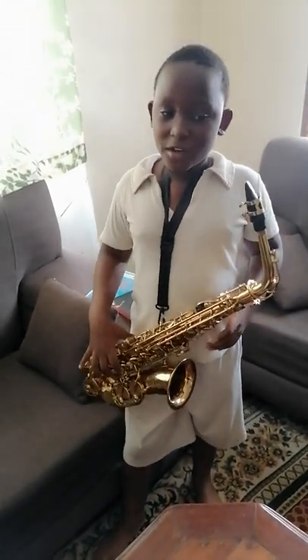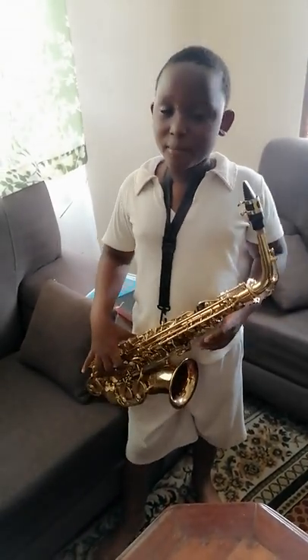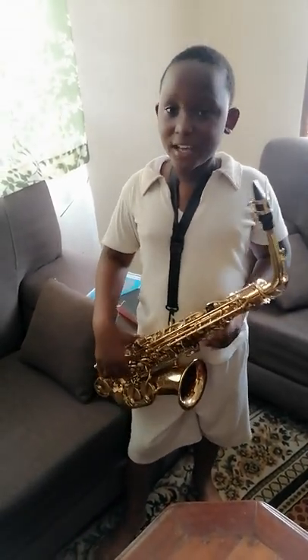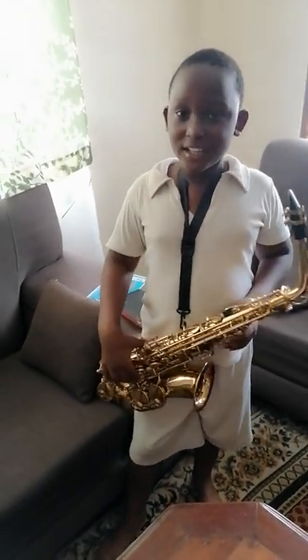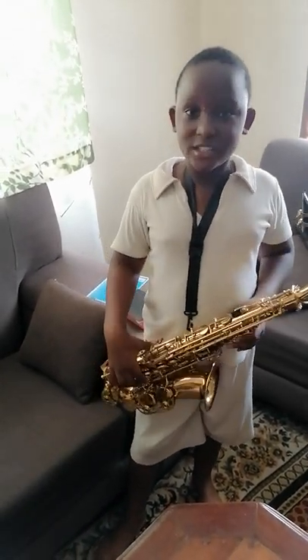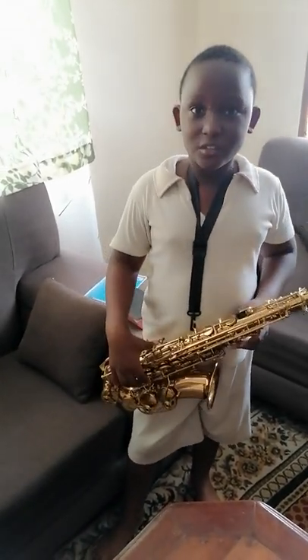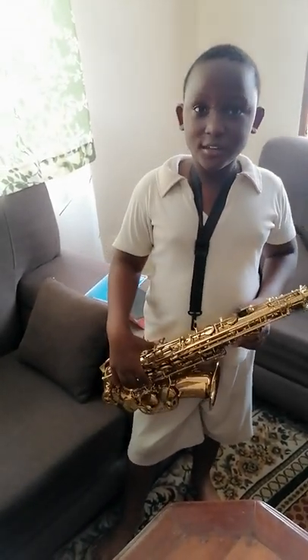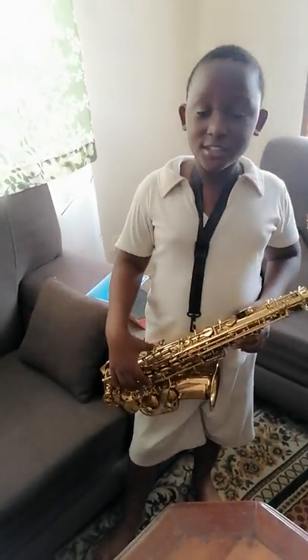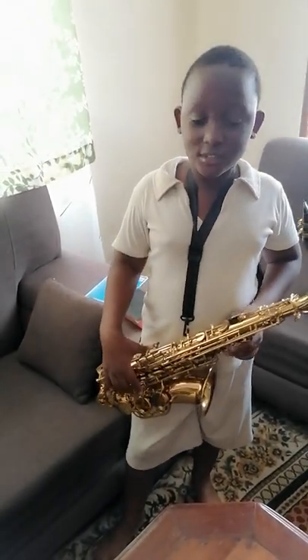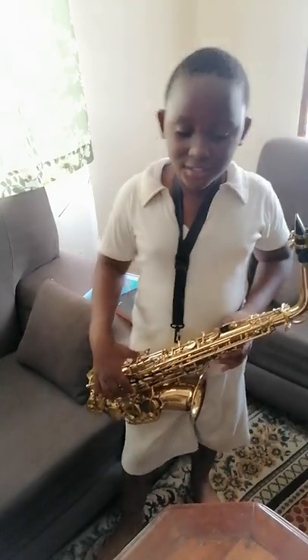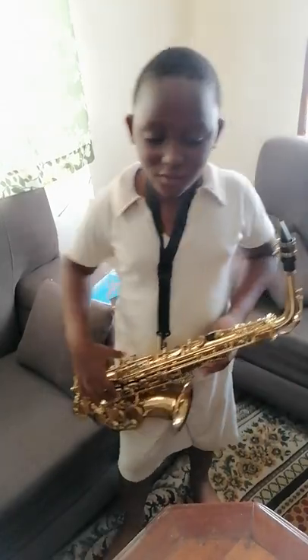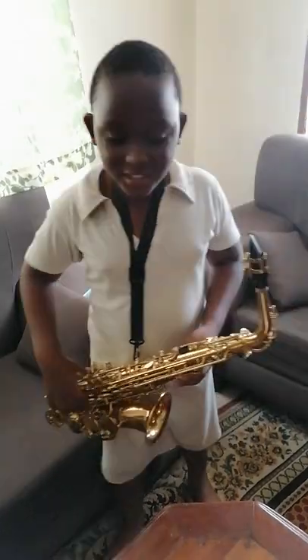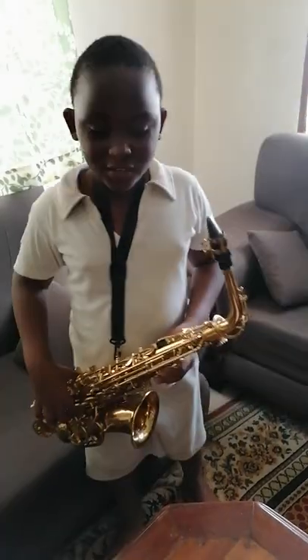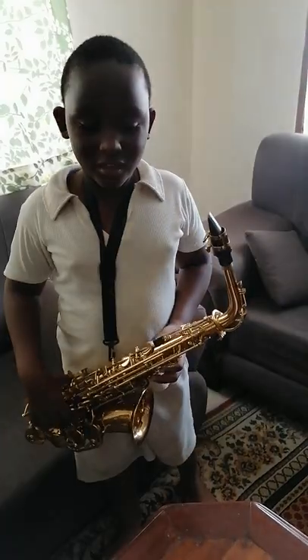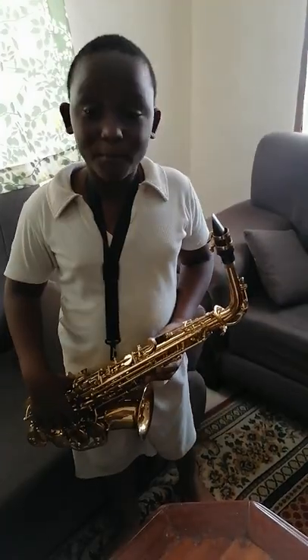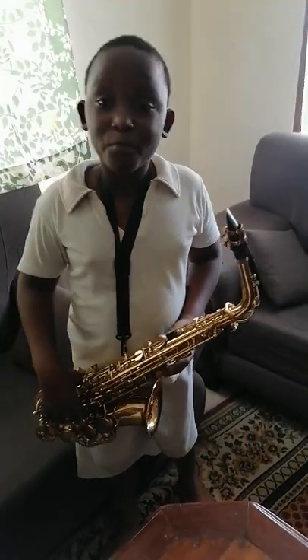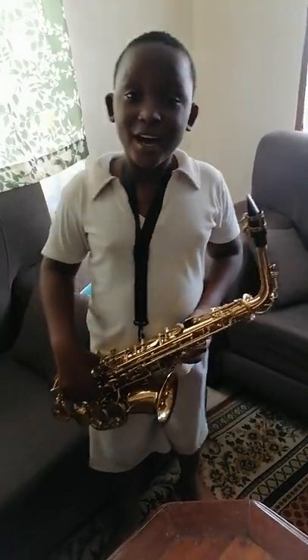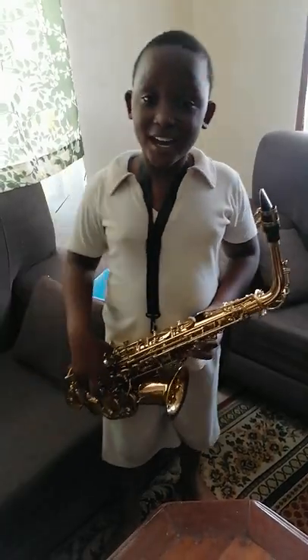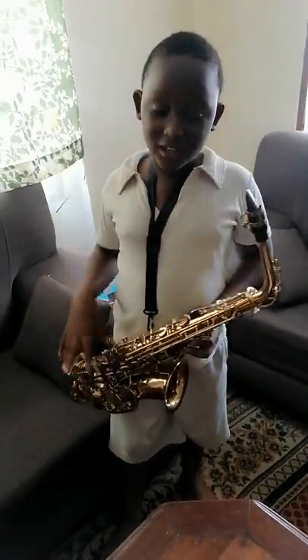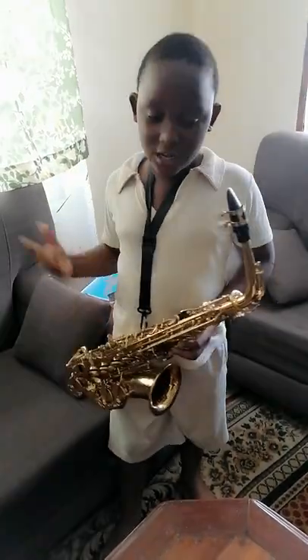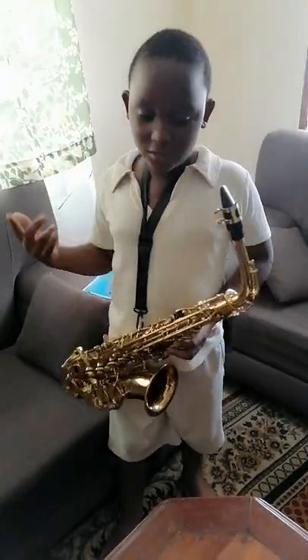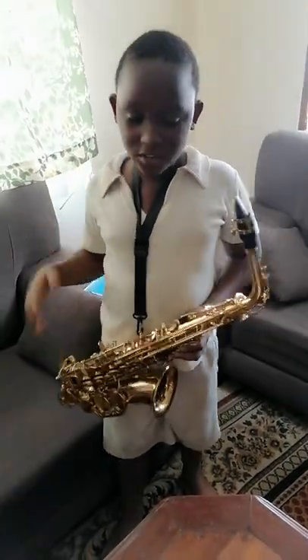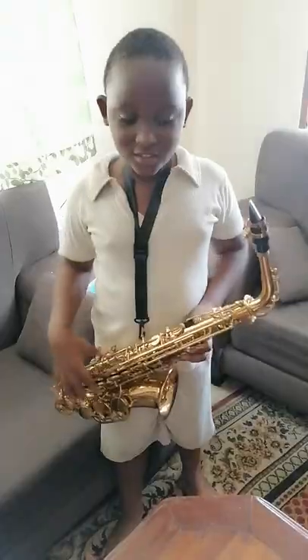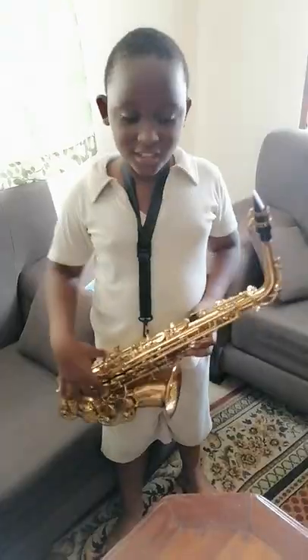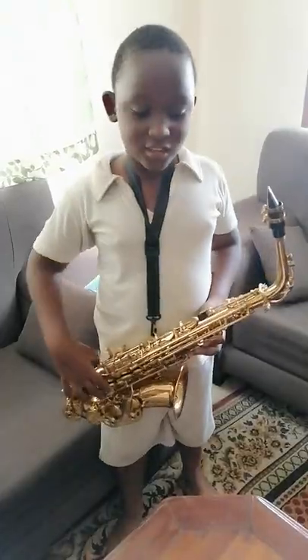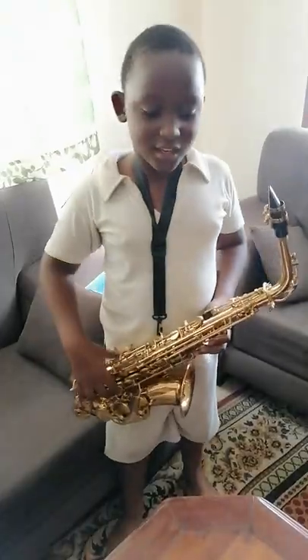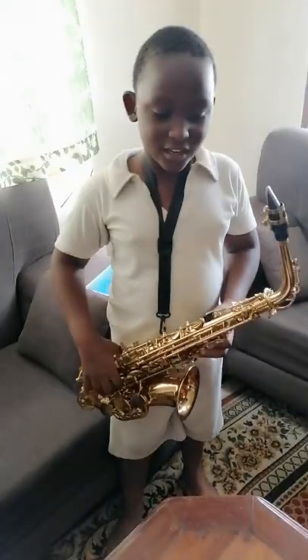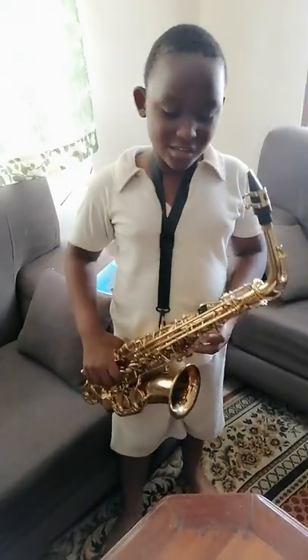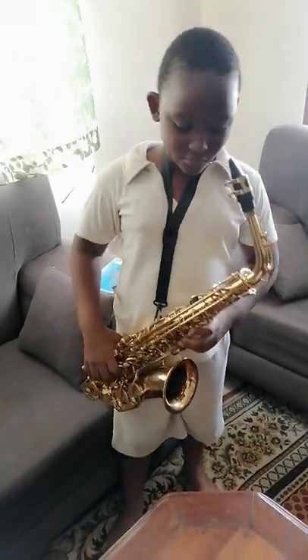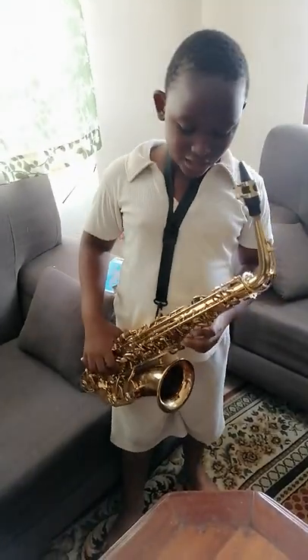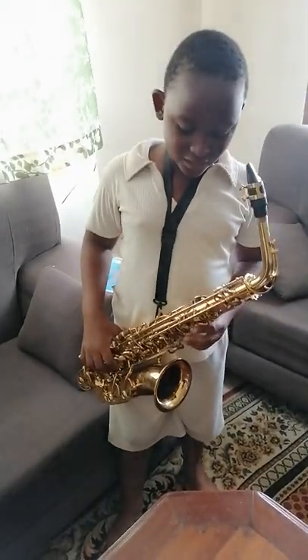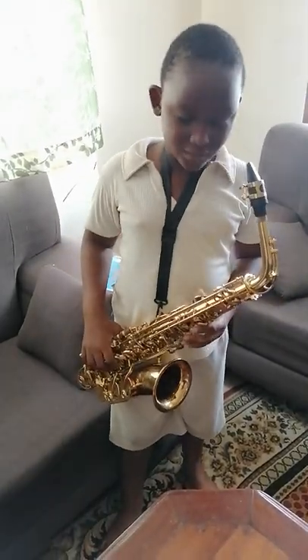When you play that, it will start with the high D, like this.